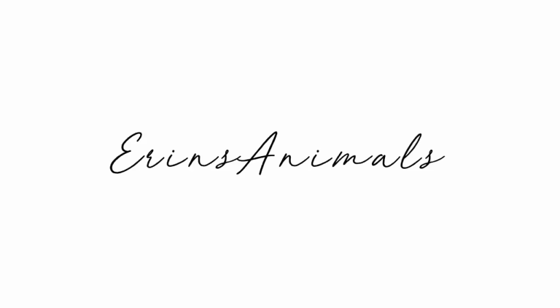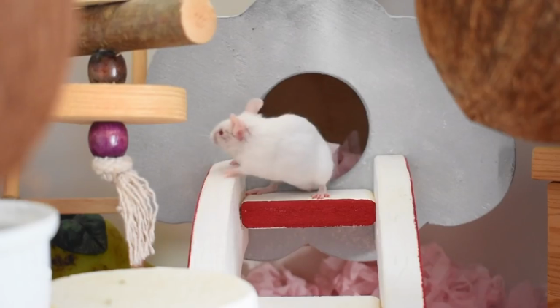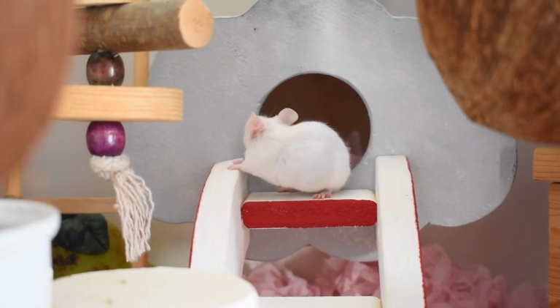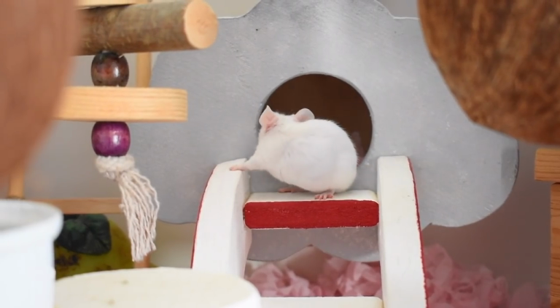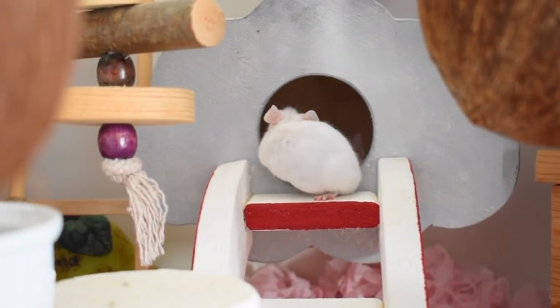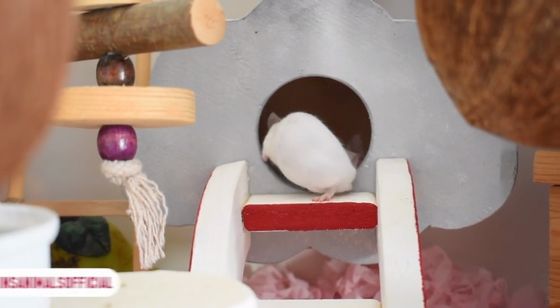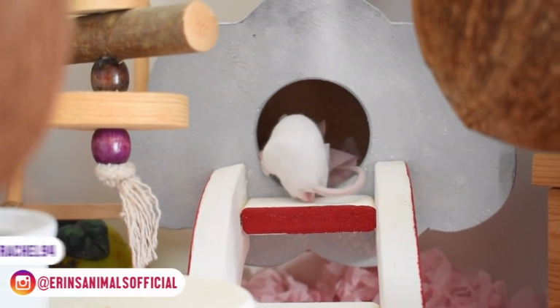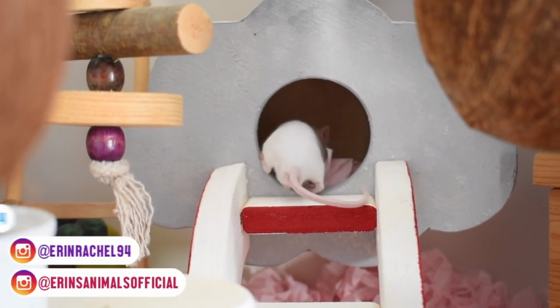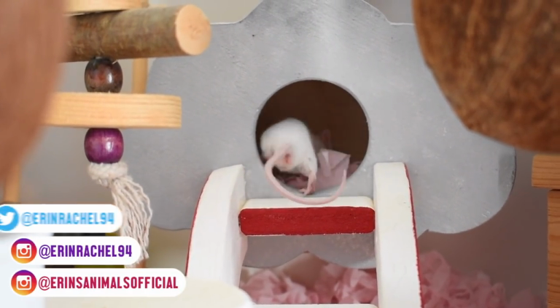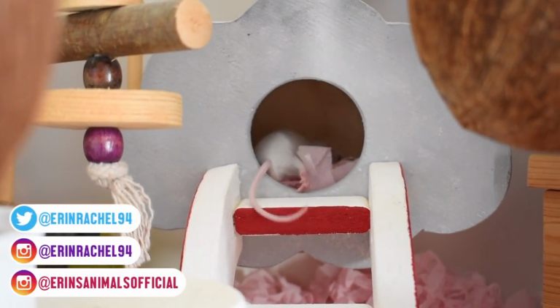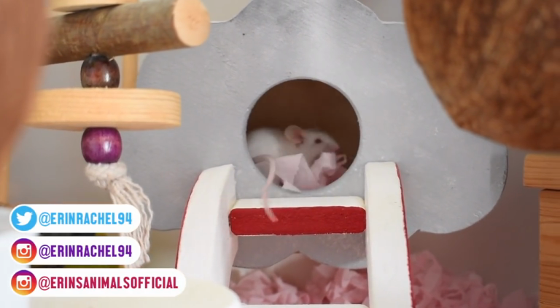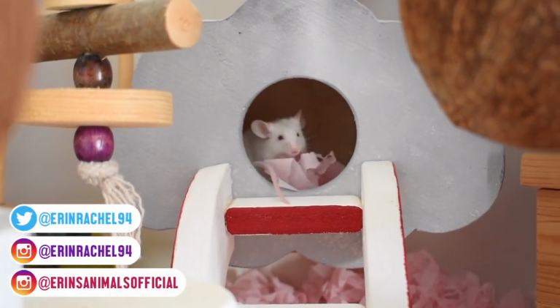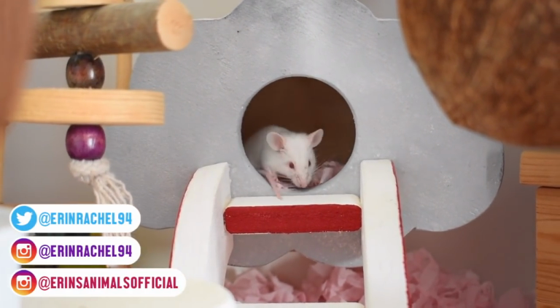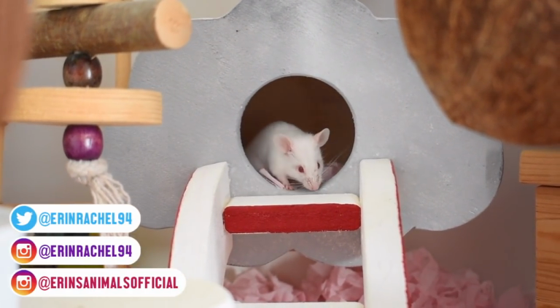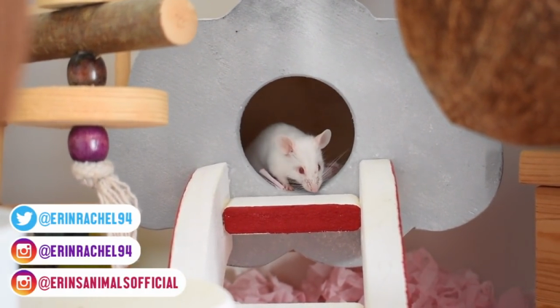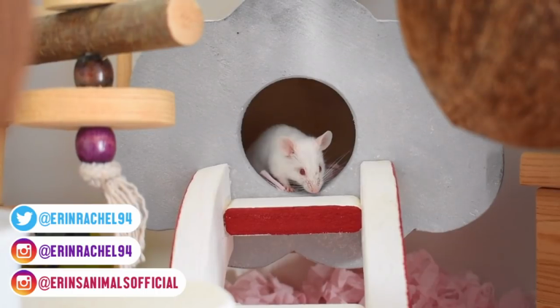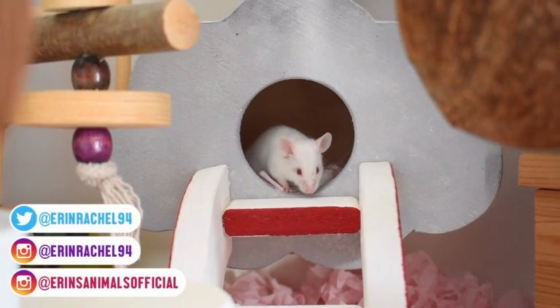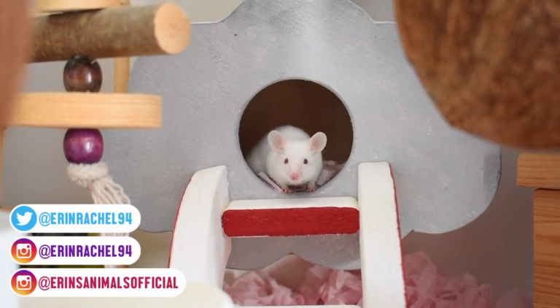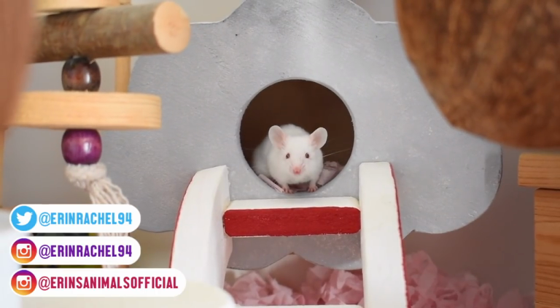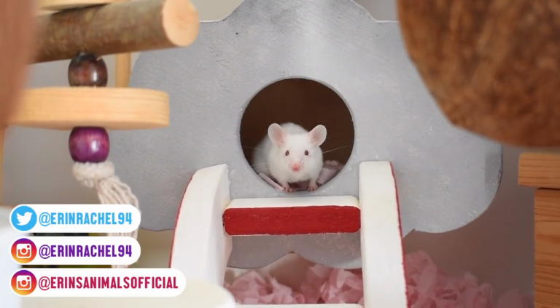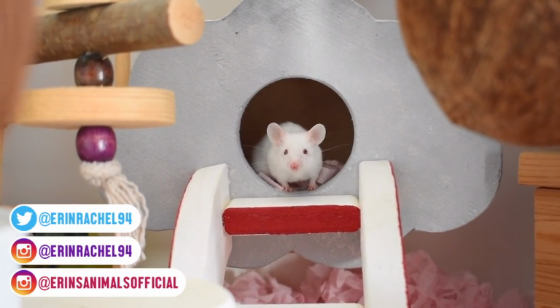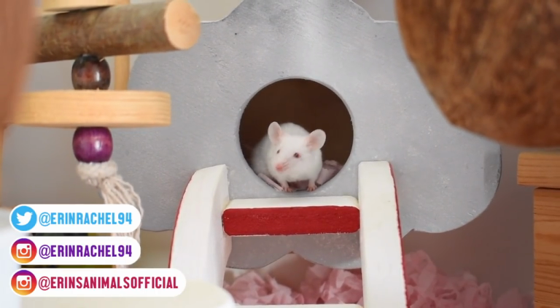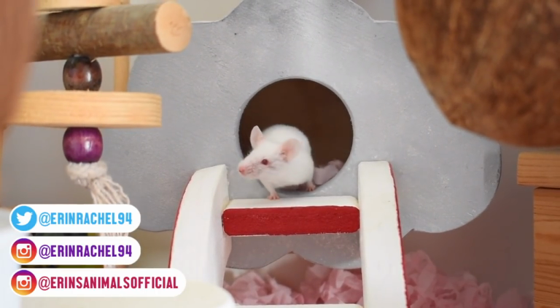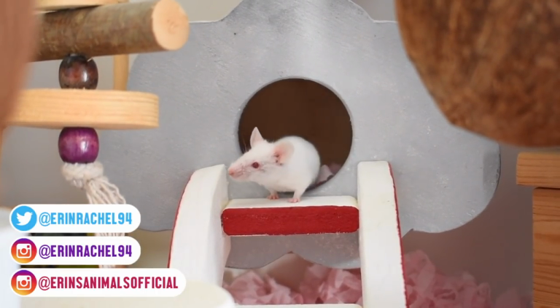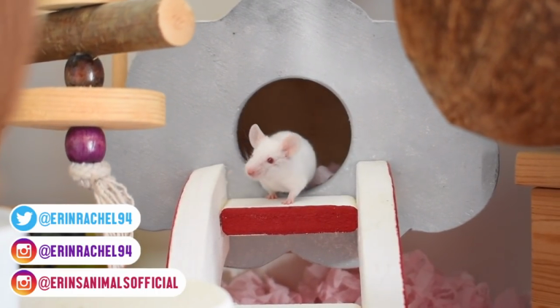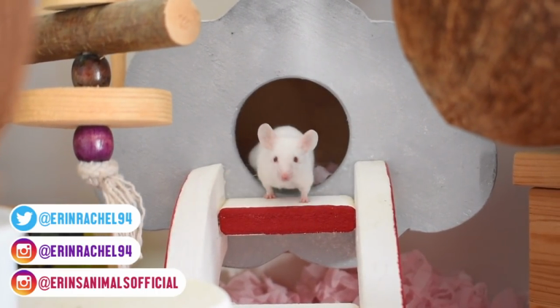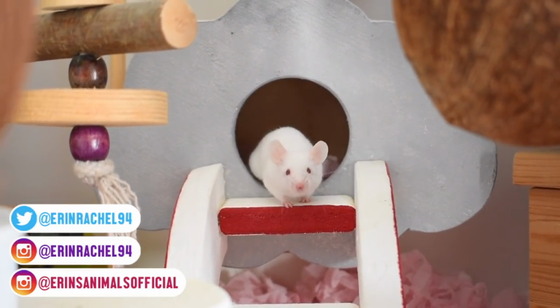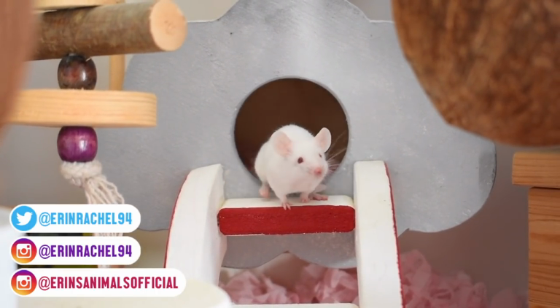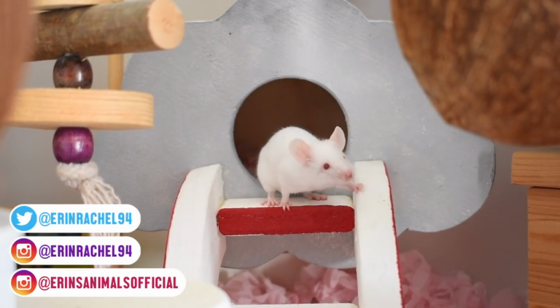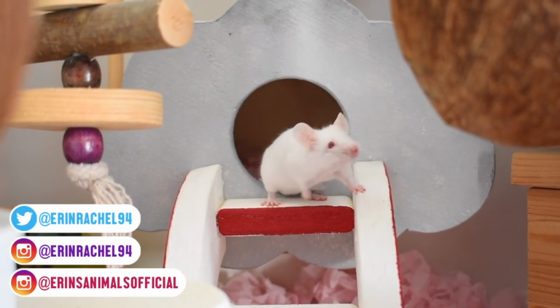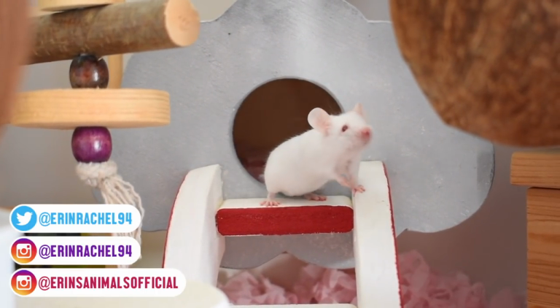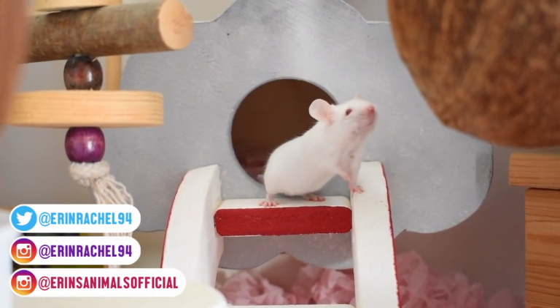Hey guys, today I thought I'd finally give you a look around the test tube, which is the cage that Sodium is currently living in.